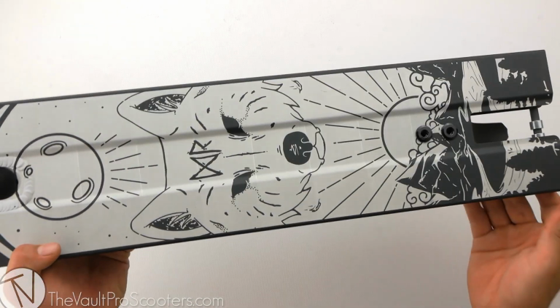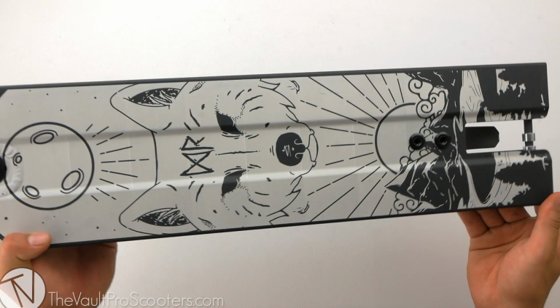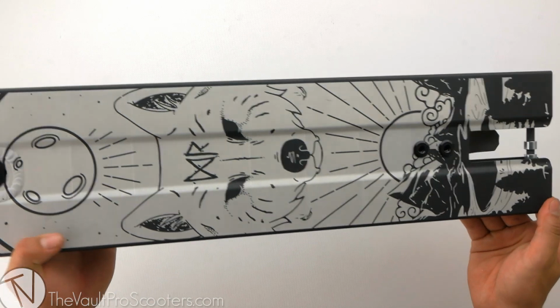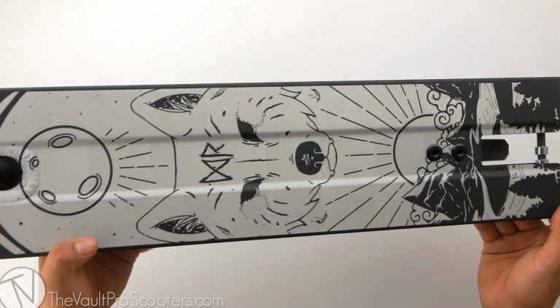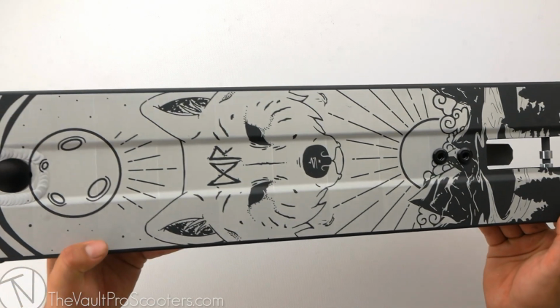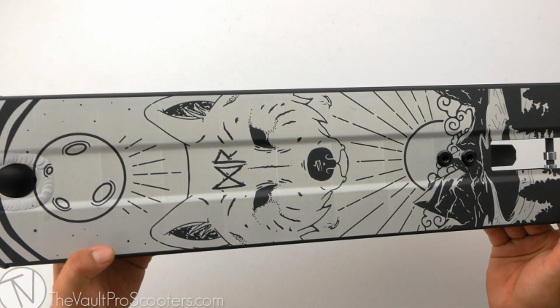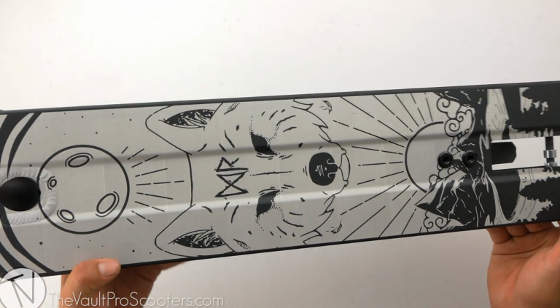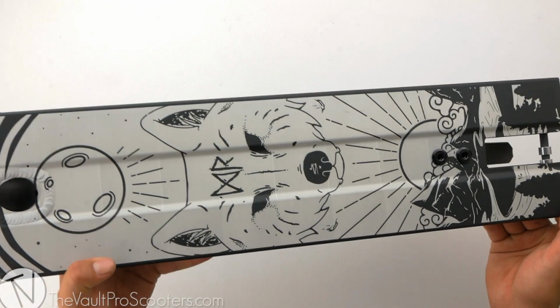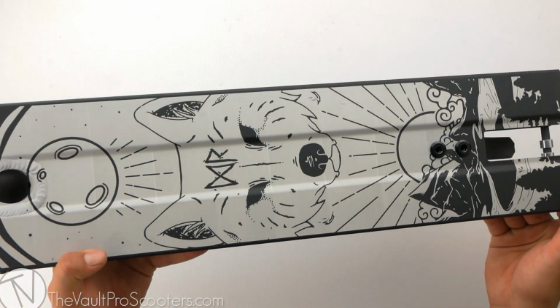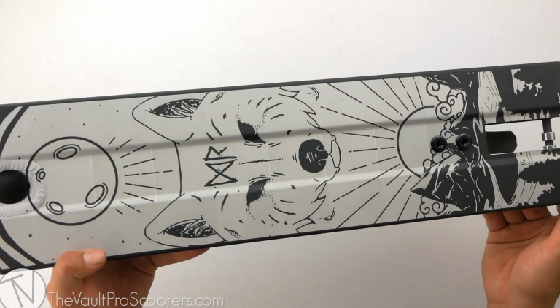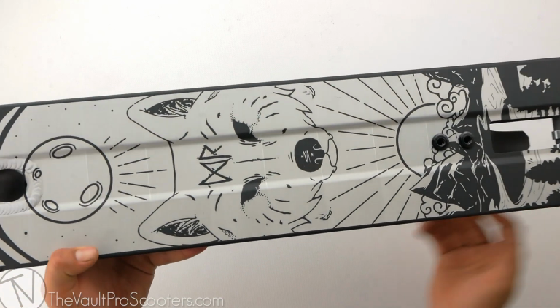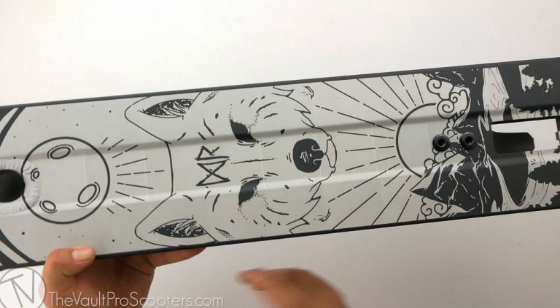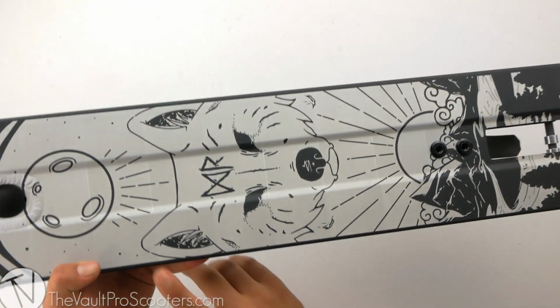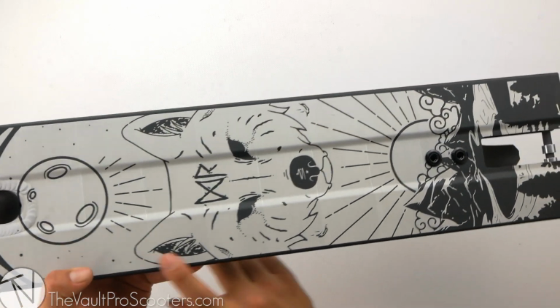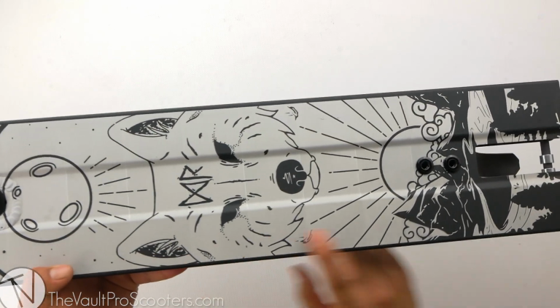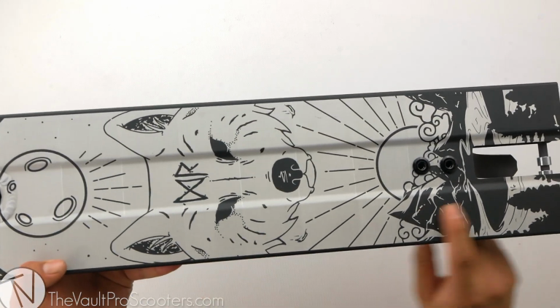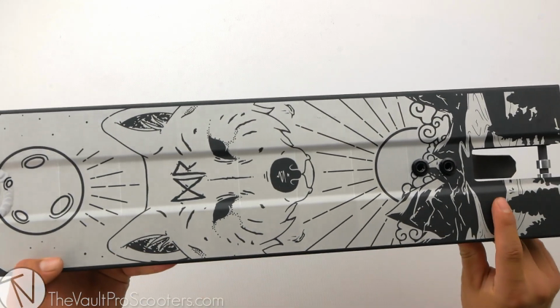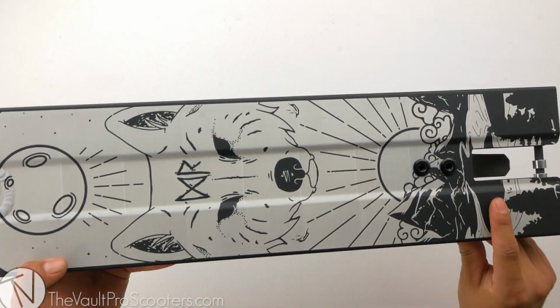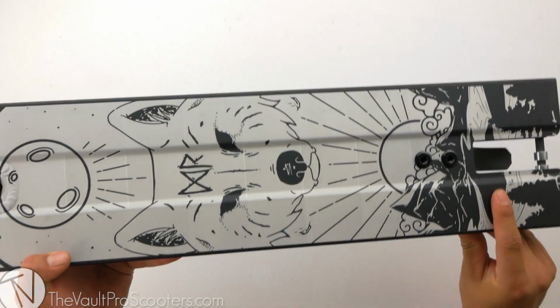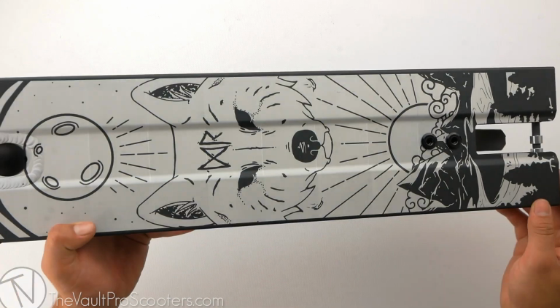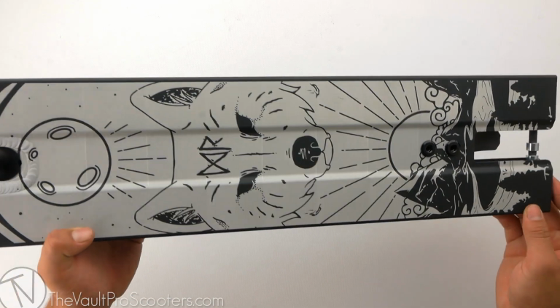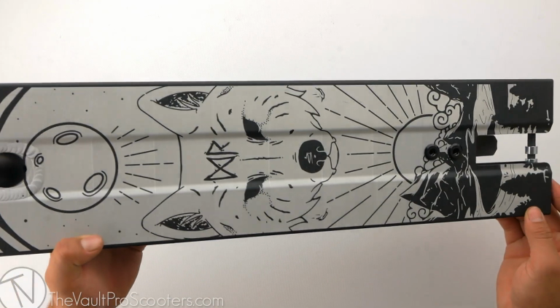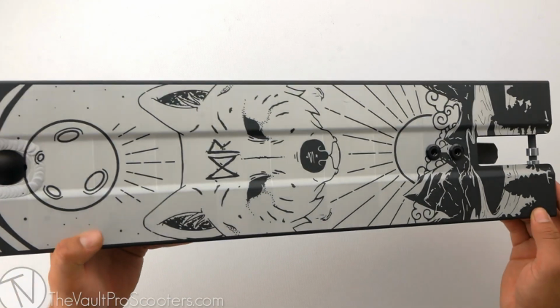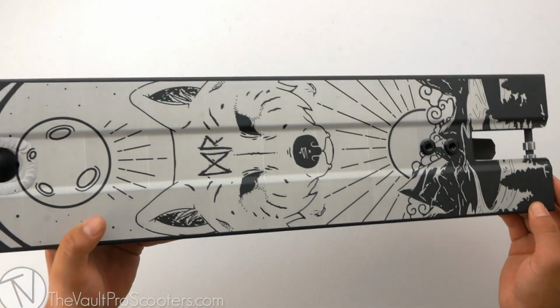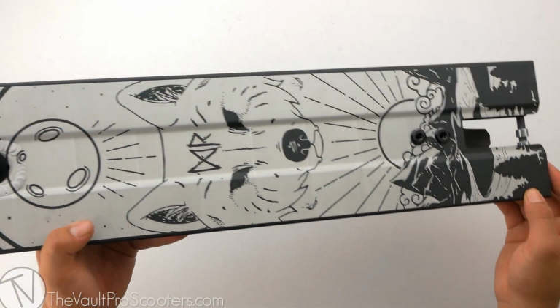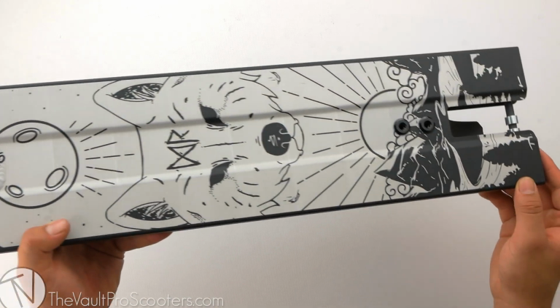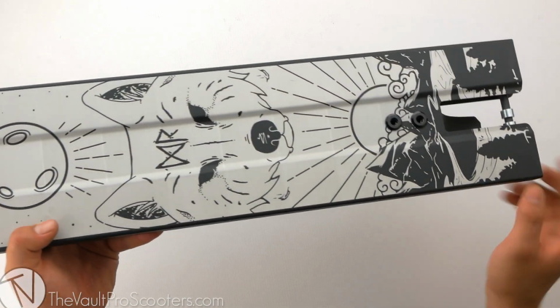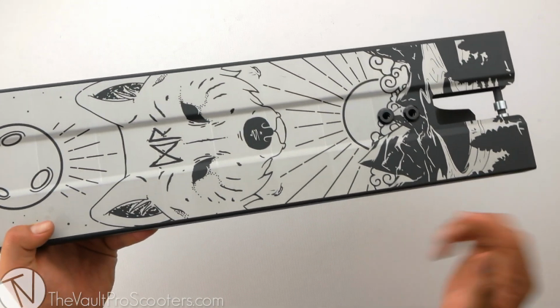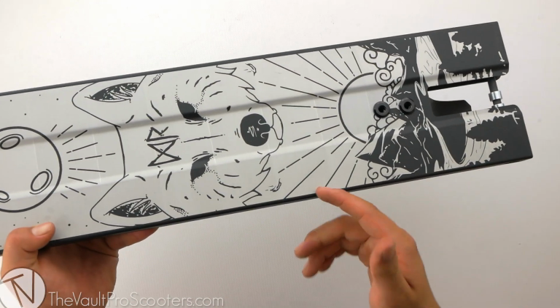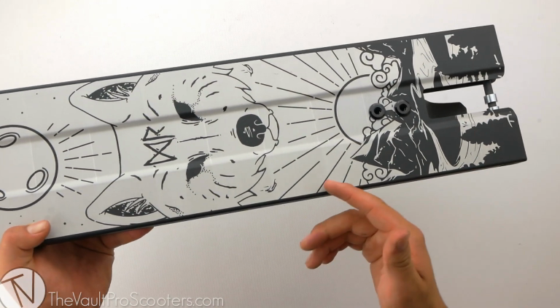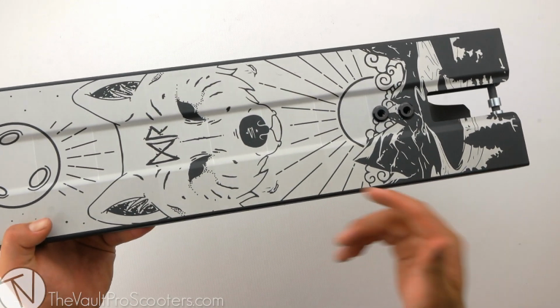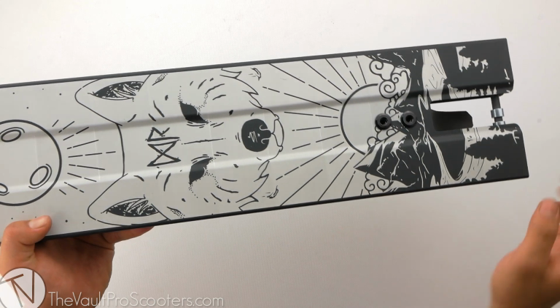Danny Roberts also chose to have a graphic of a wolf on the bottom of the deck, and he also happens to have this graphic tattooed on him.